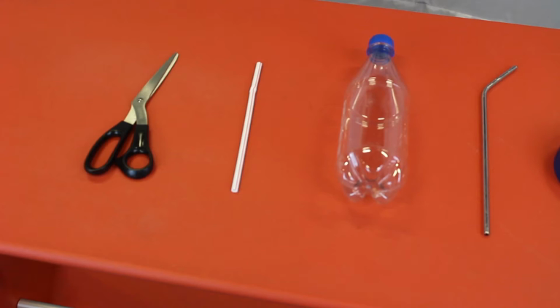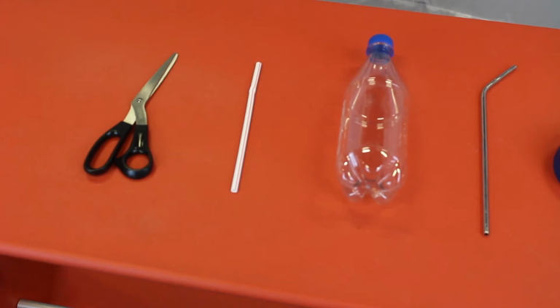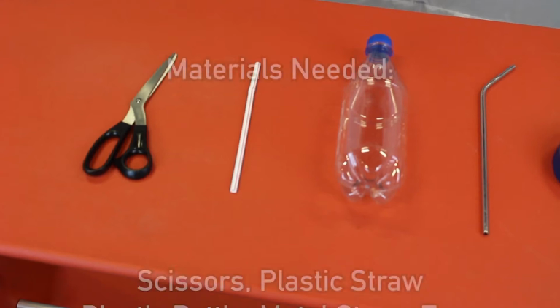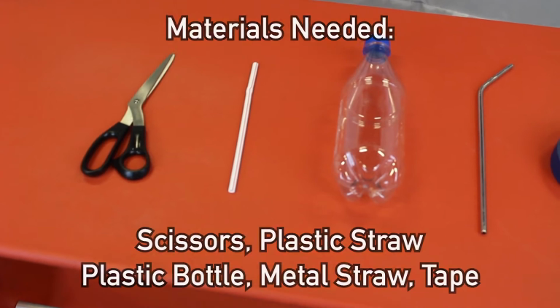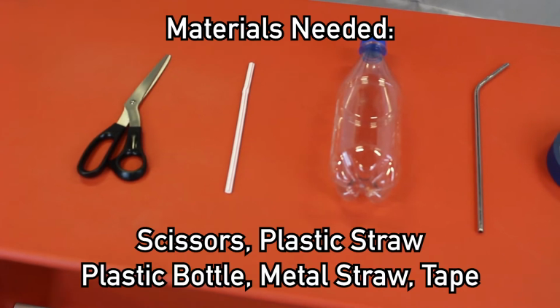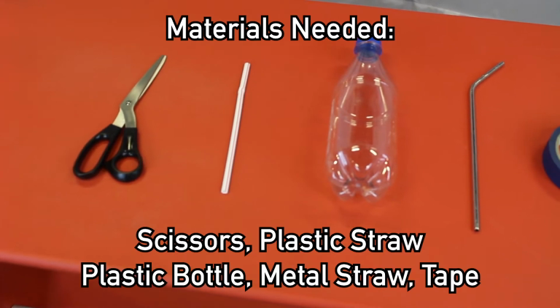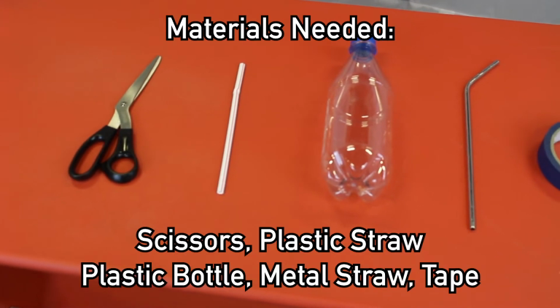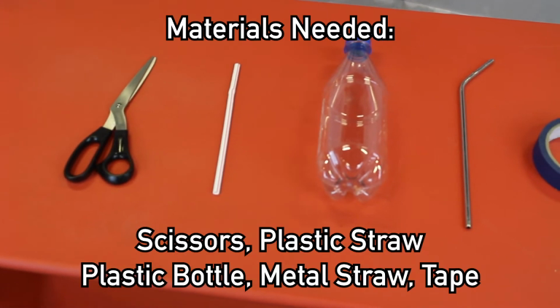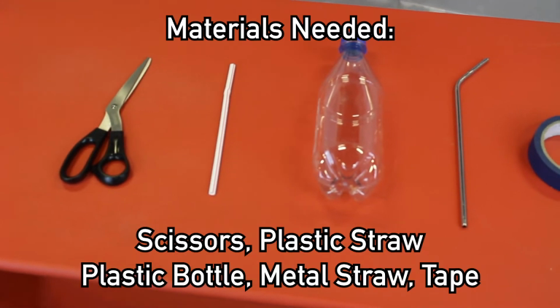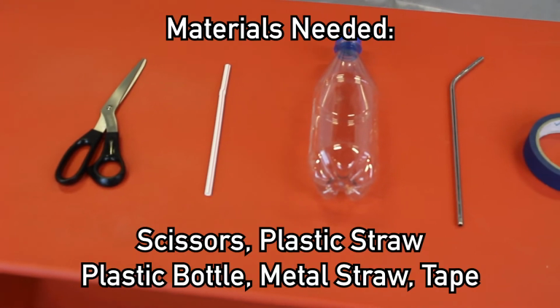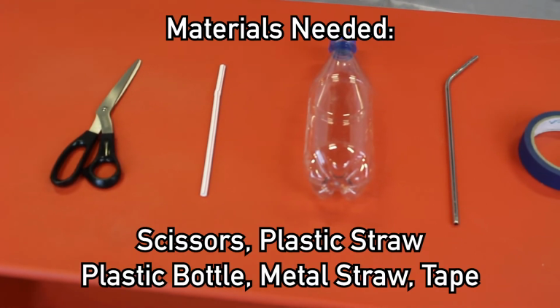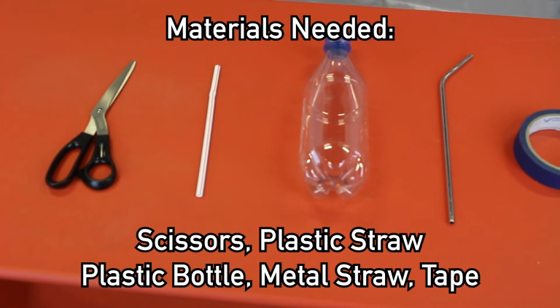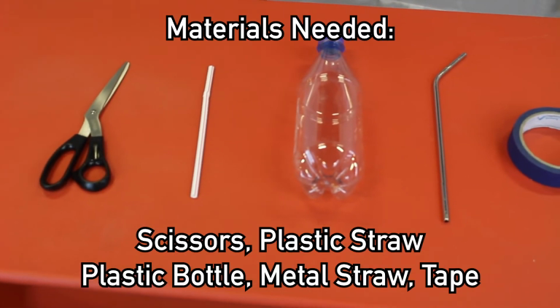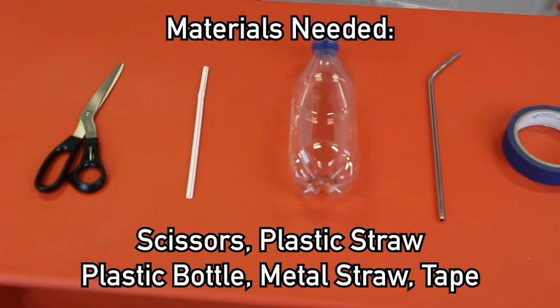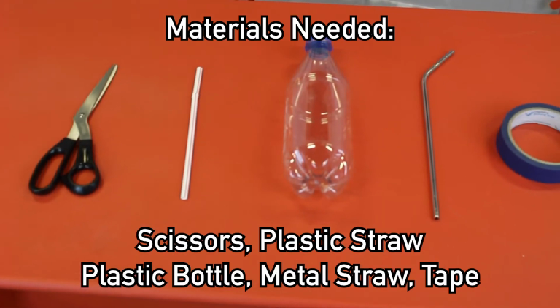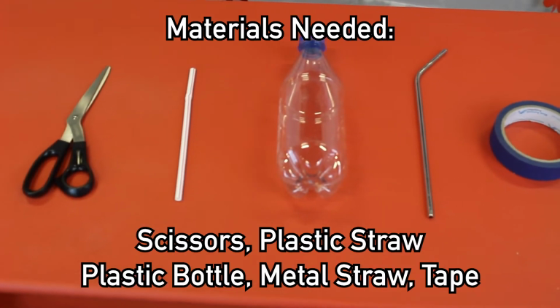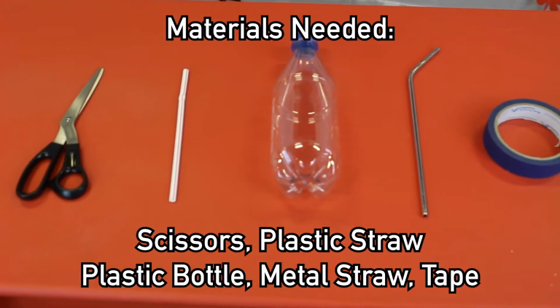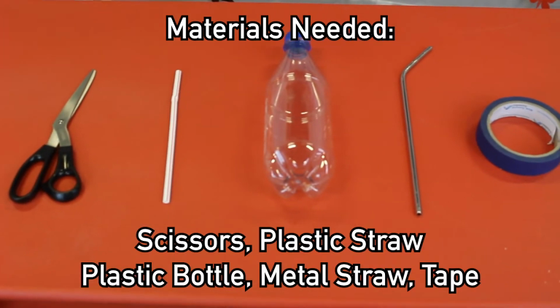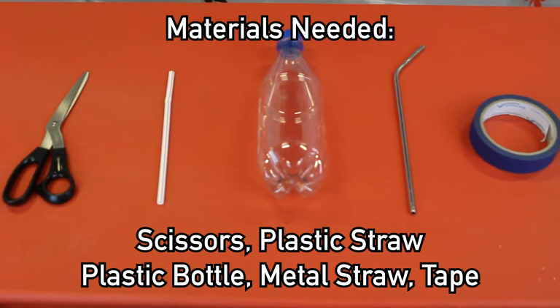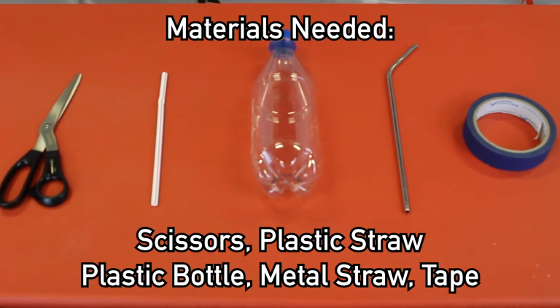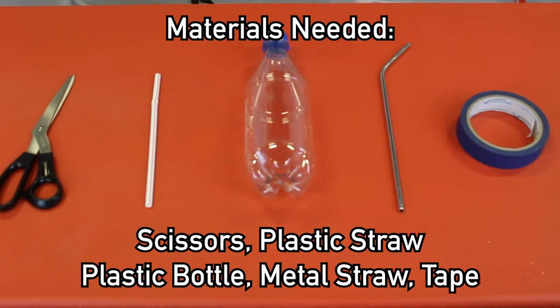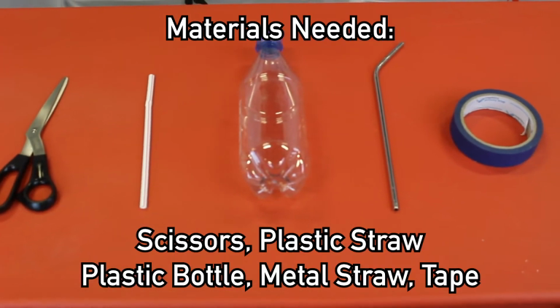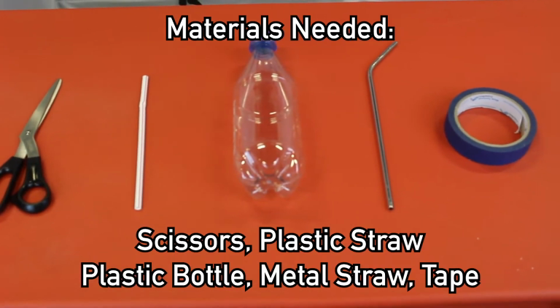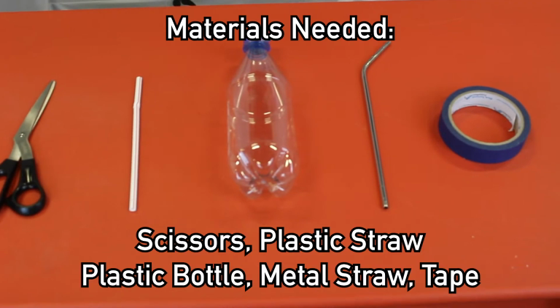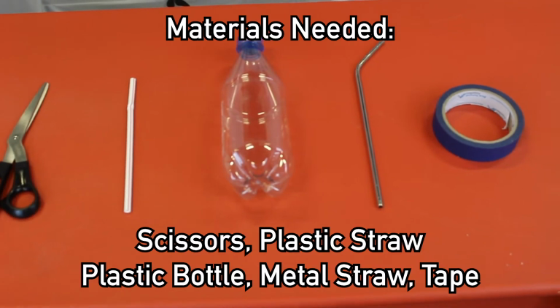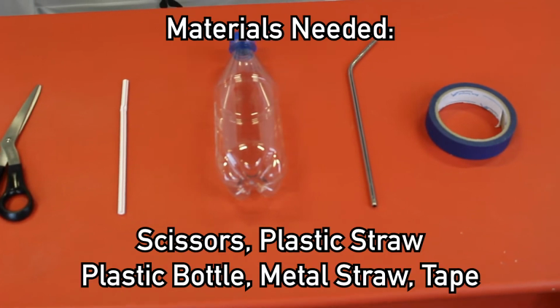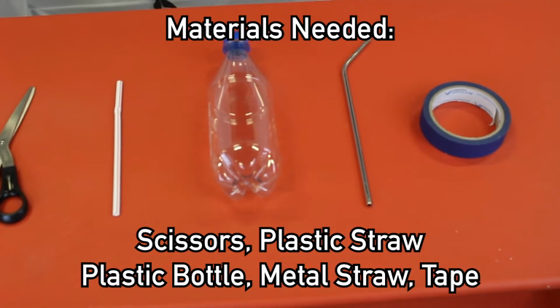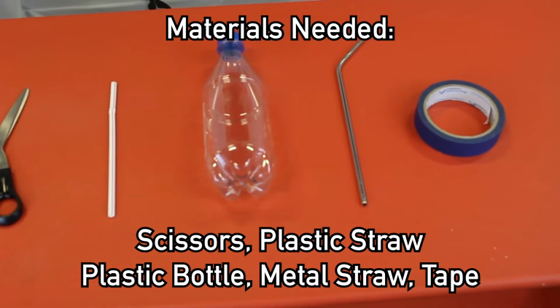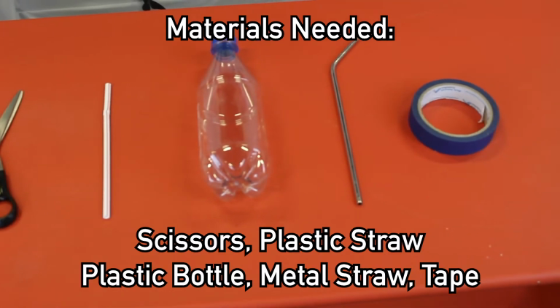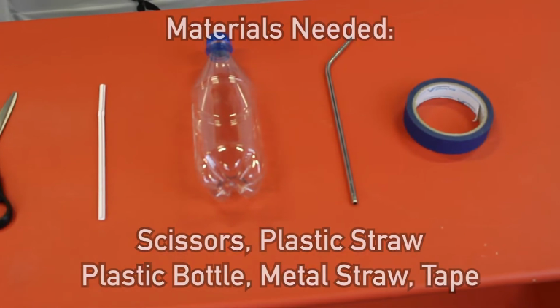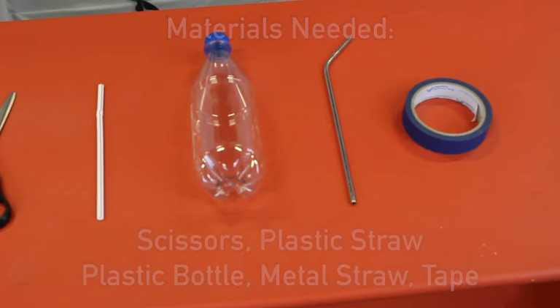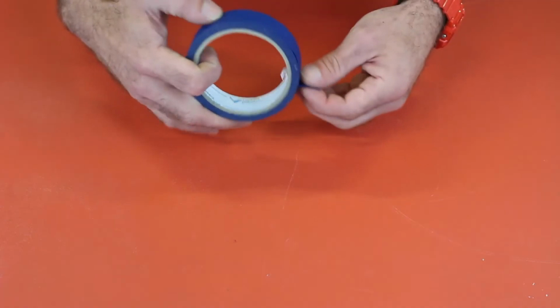Materials needed for this workshop are scissors, a plastic straw, a plastic bottle, a metal straw, and some tape.